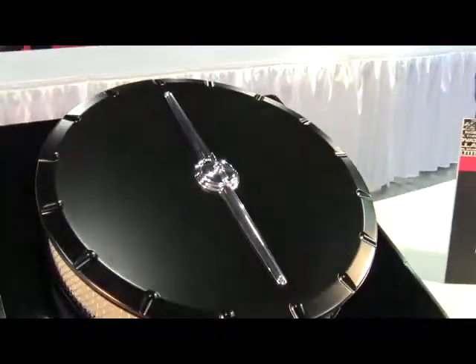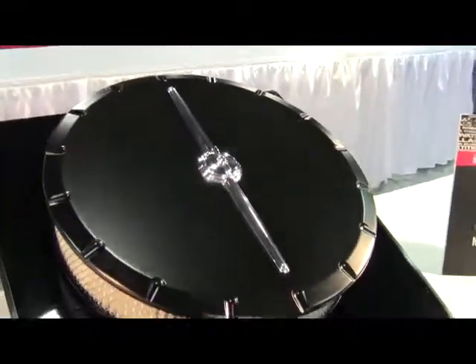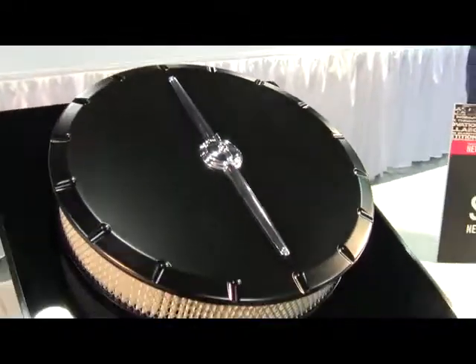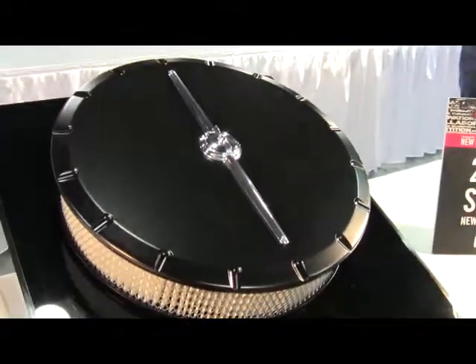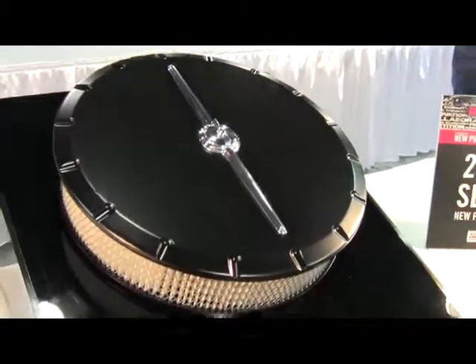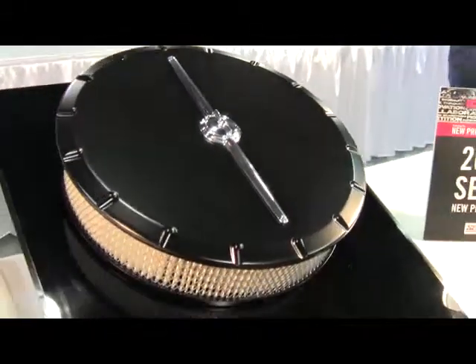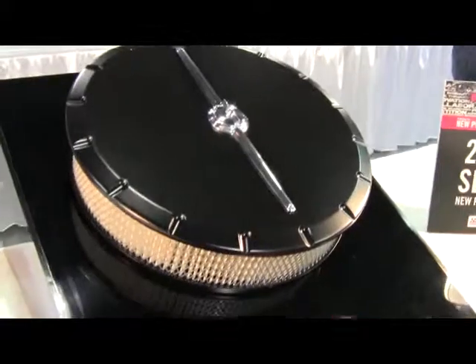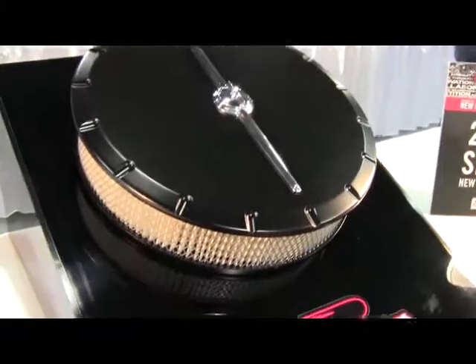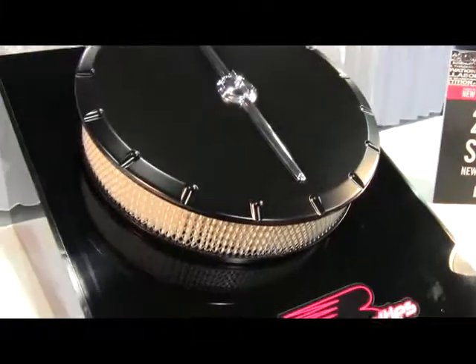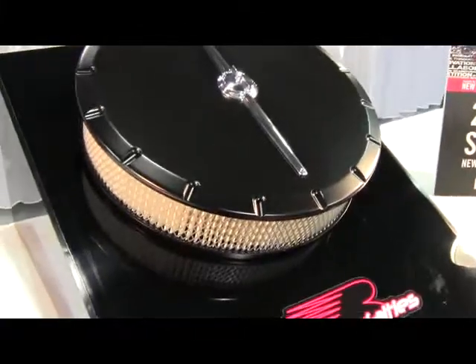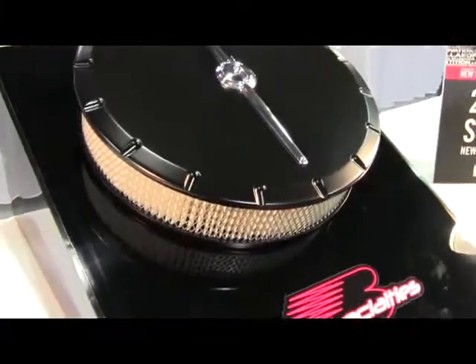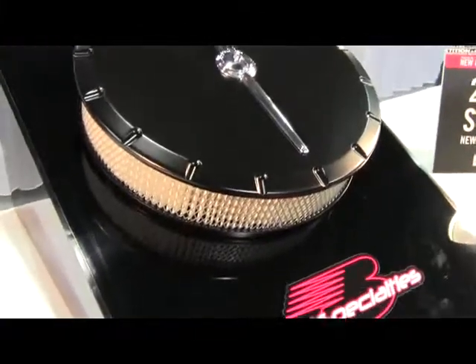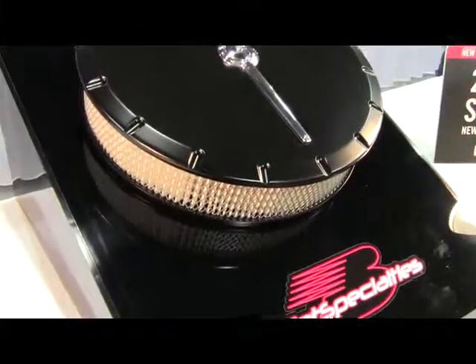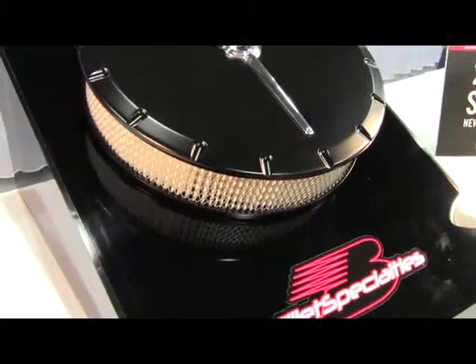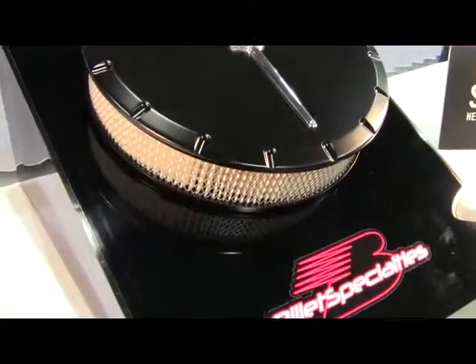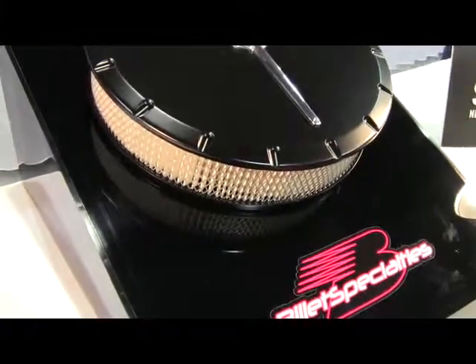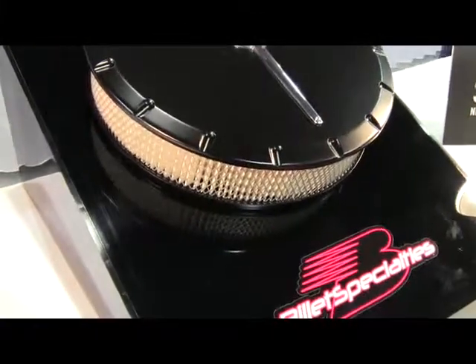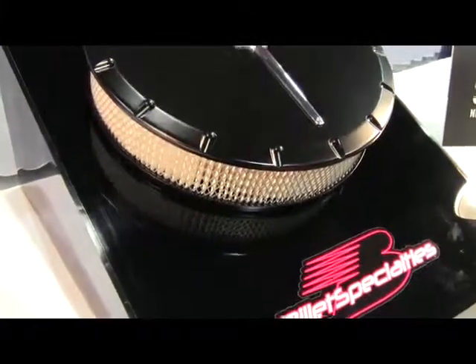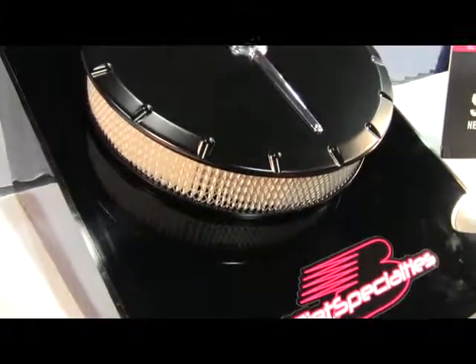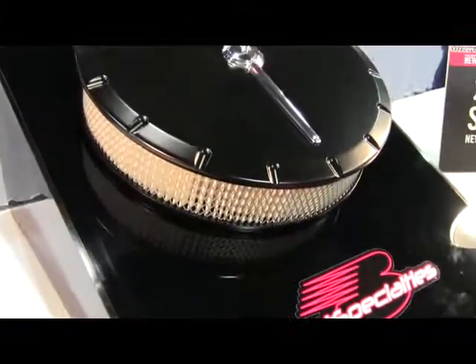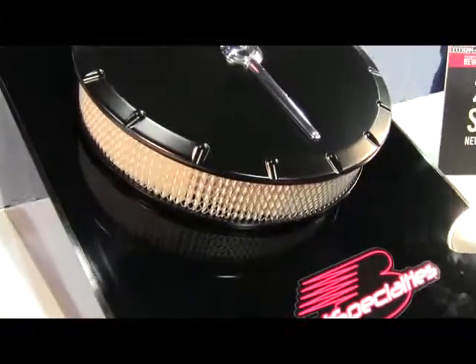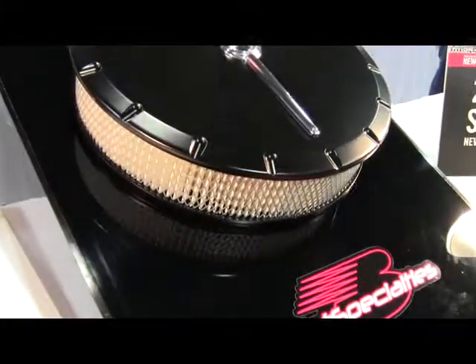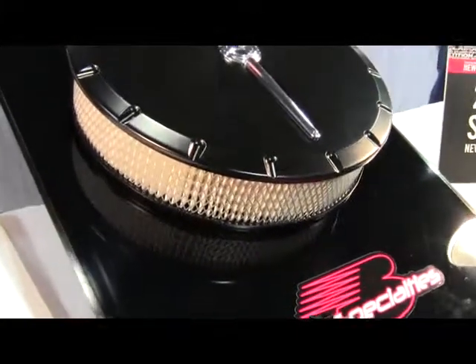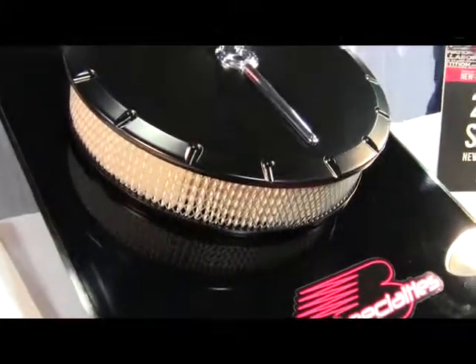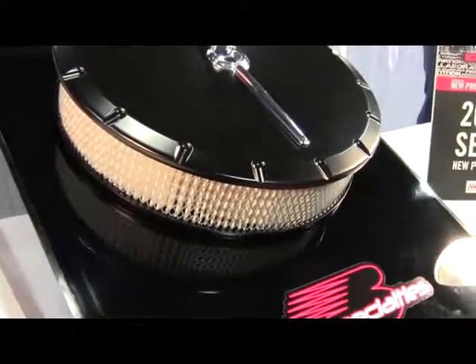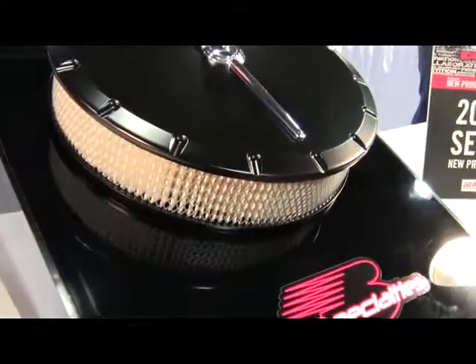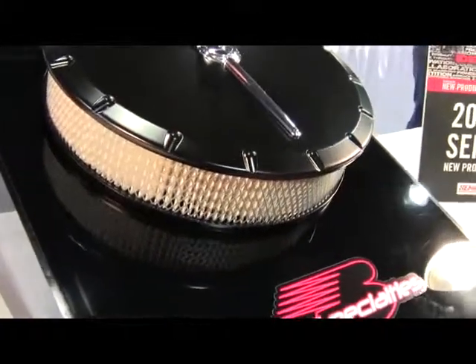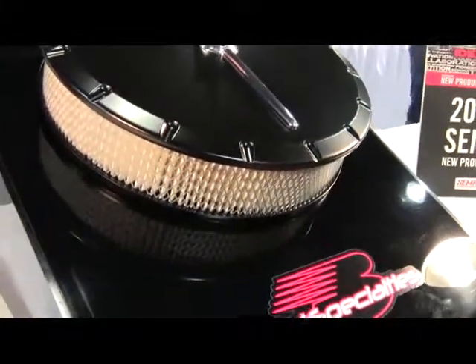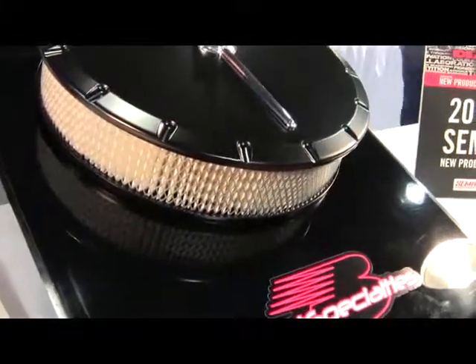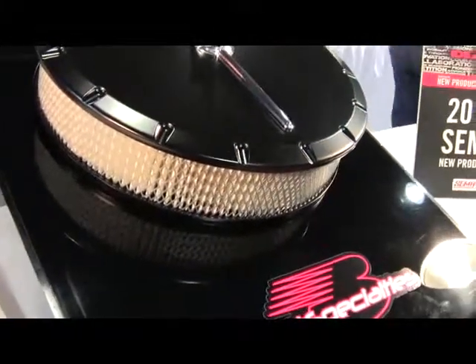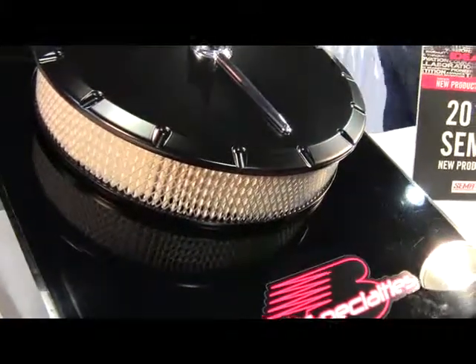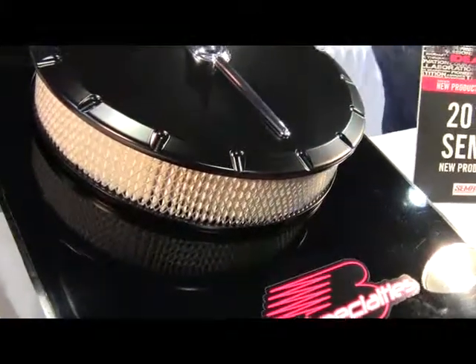Also included is stainless hardware, quality air filter, and will fit most 4 barrel carburetors. Made in the USA.